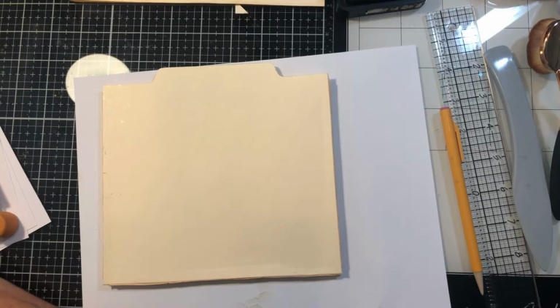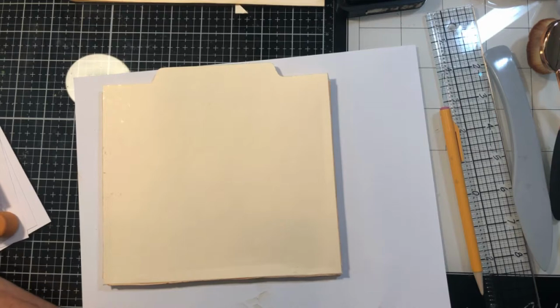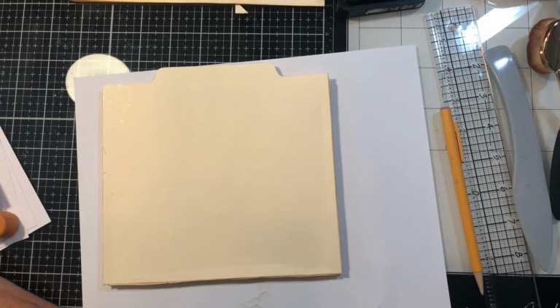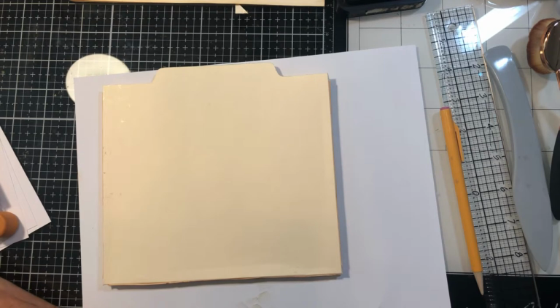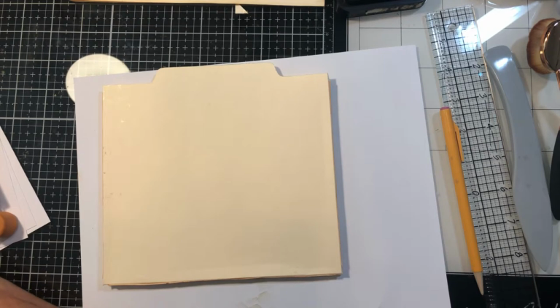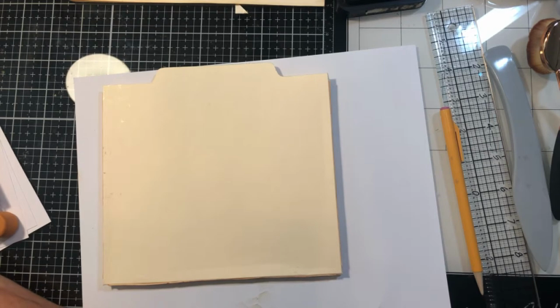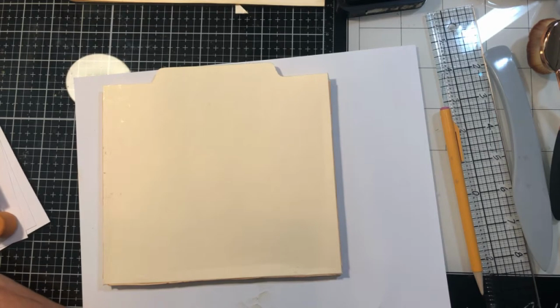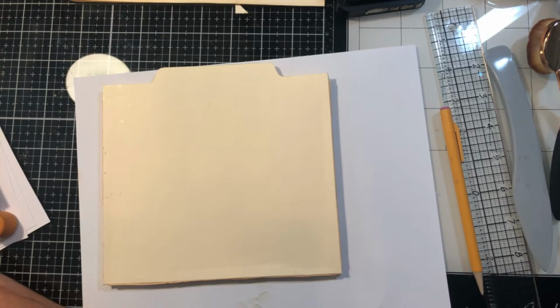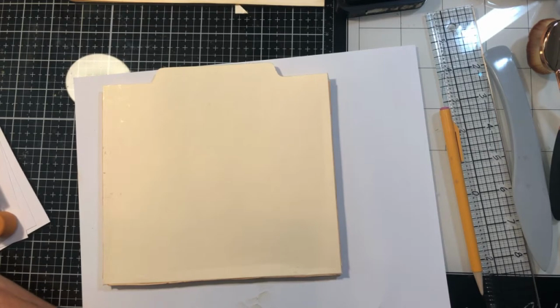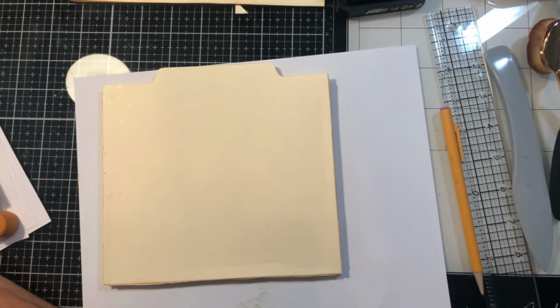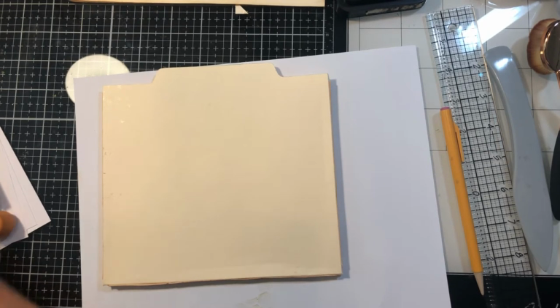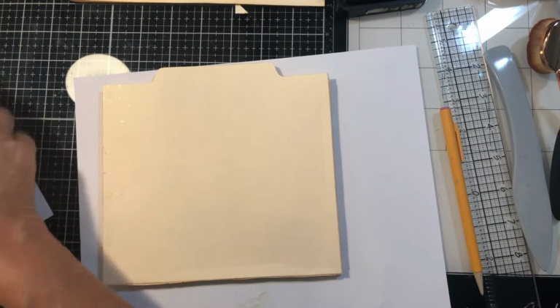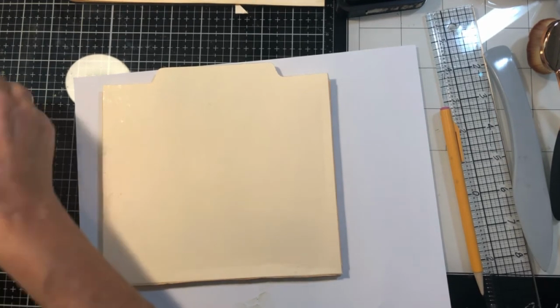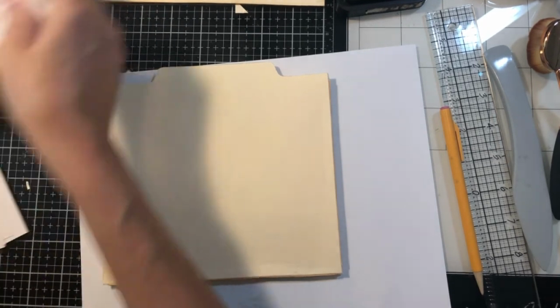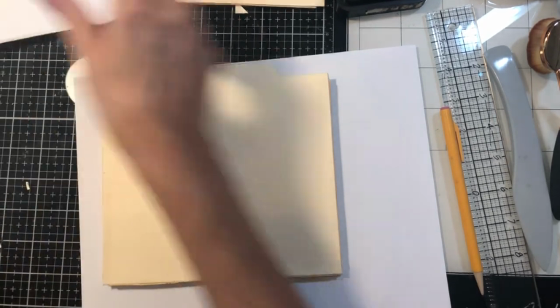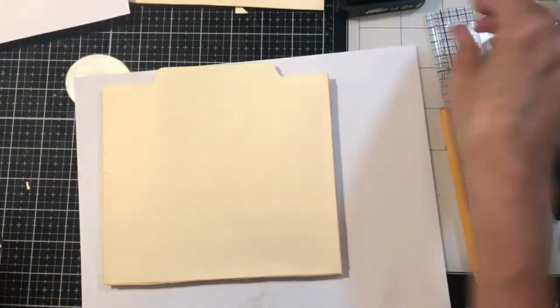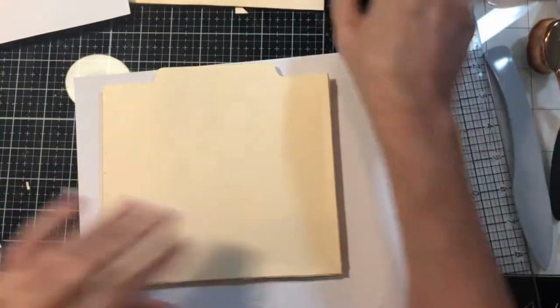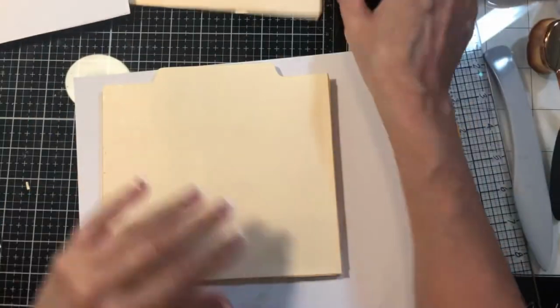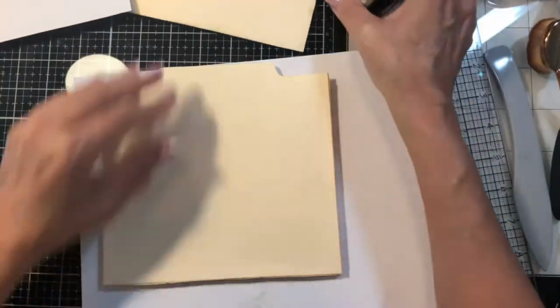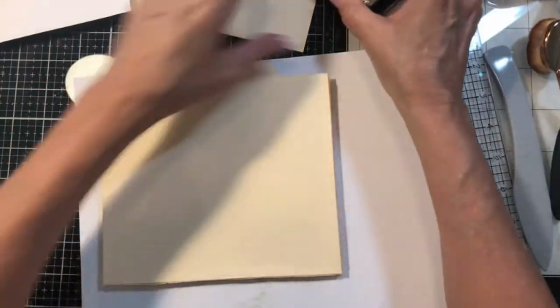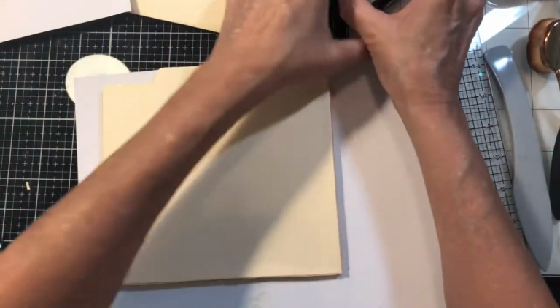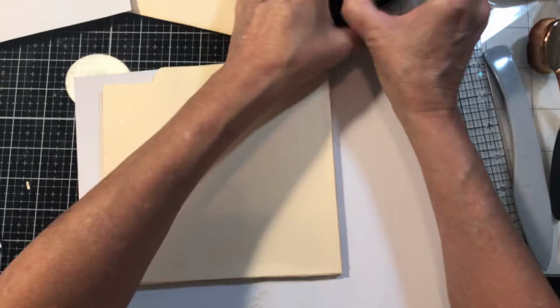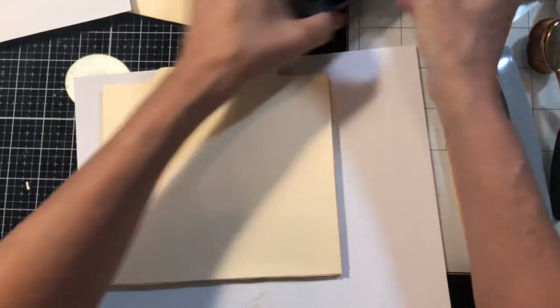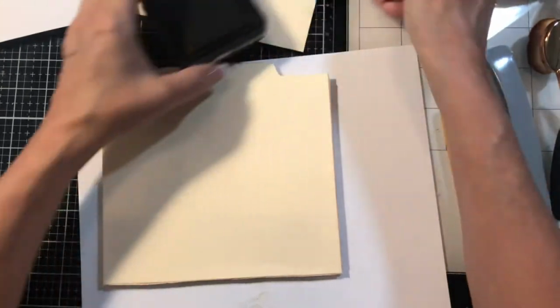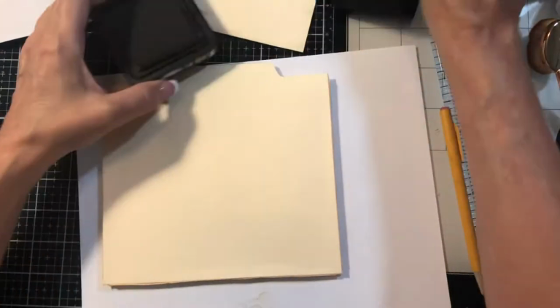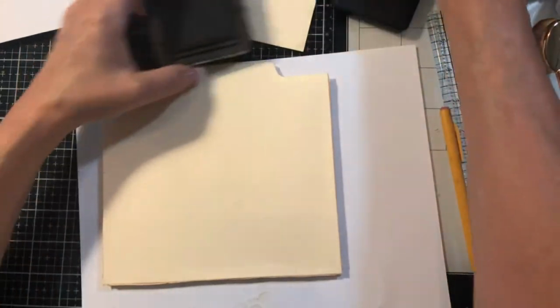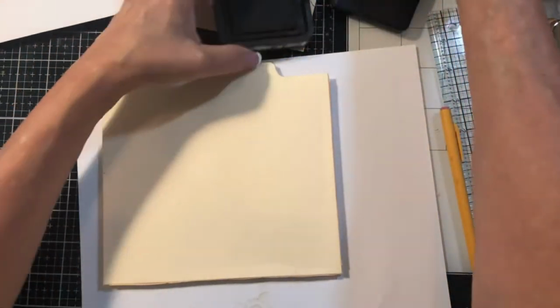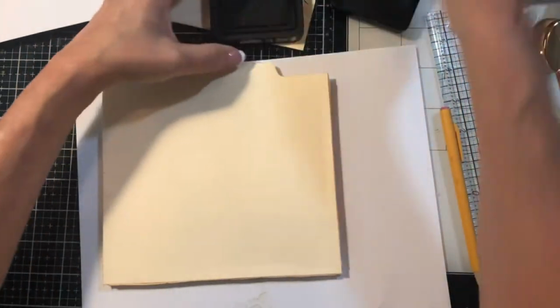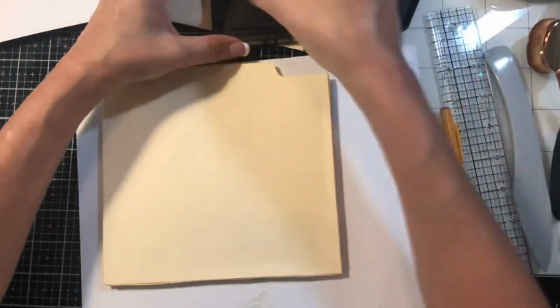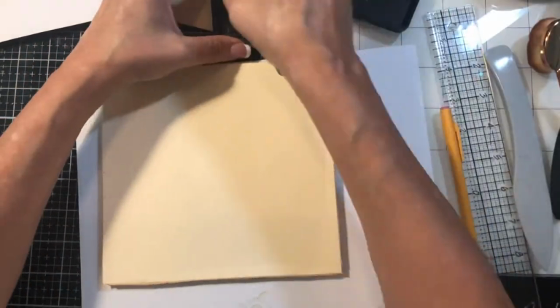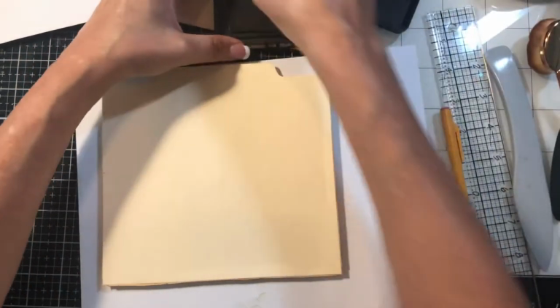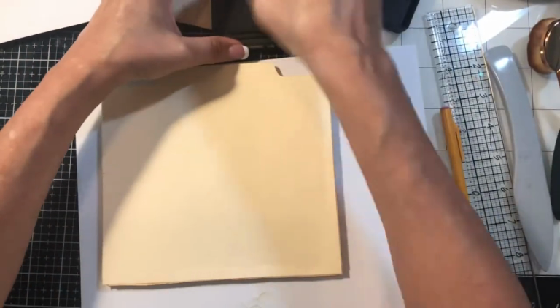I just like it a little bit inside the border. So what are we going to do here? Let's go ahead and ink around the edges.